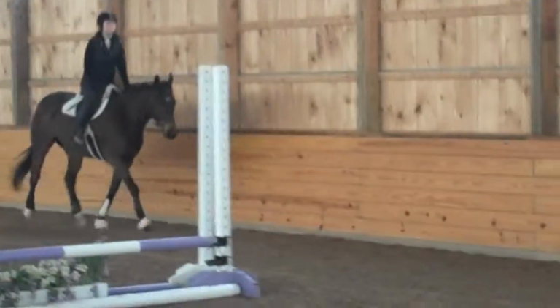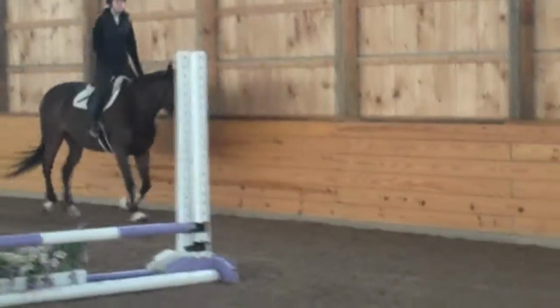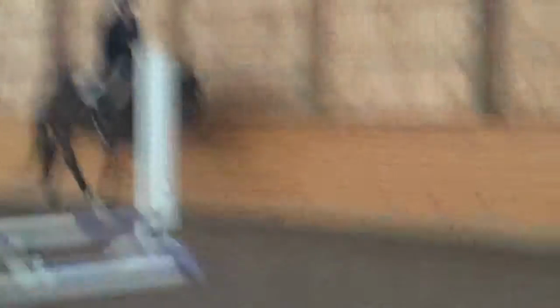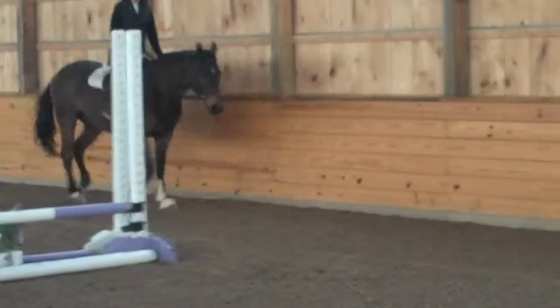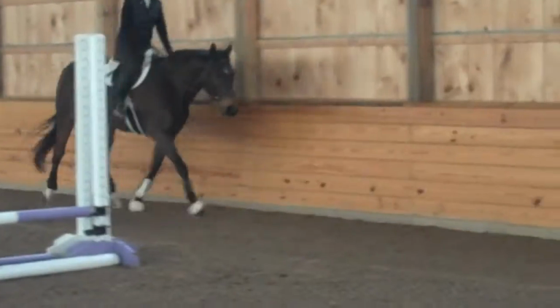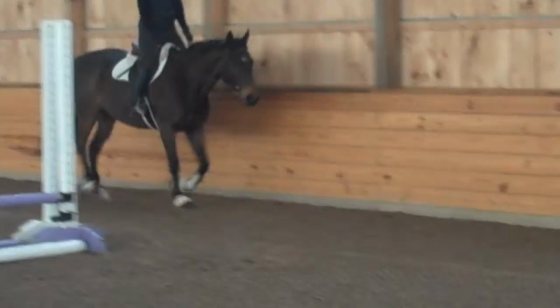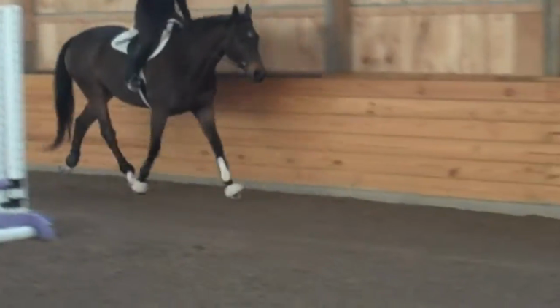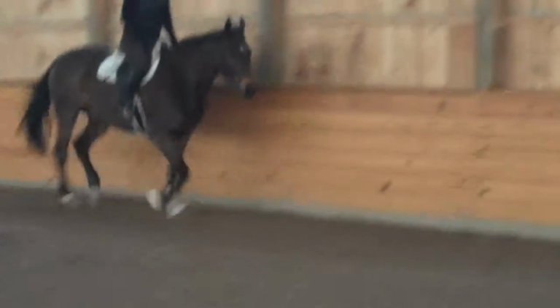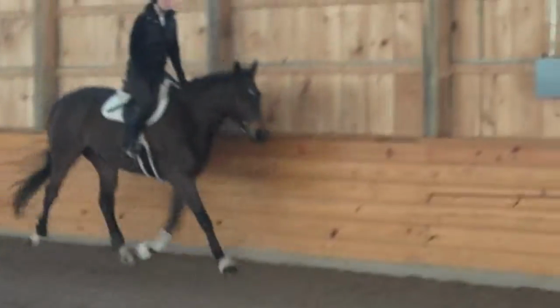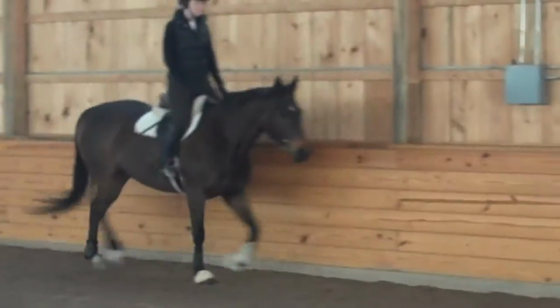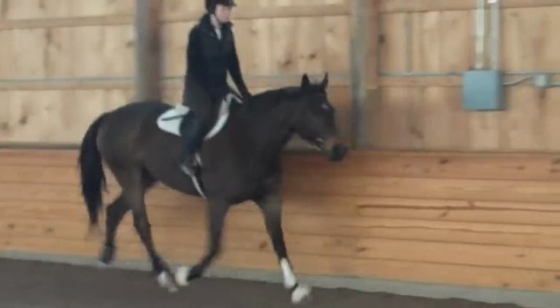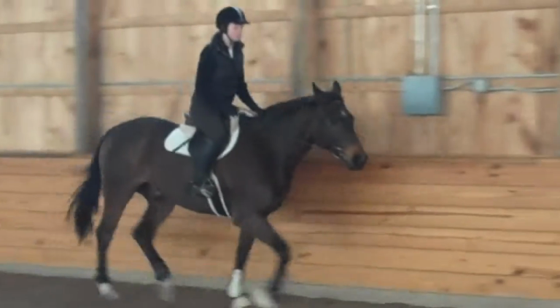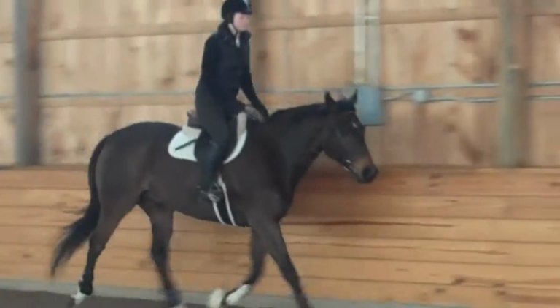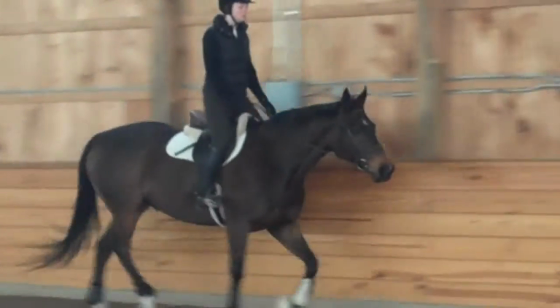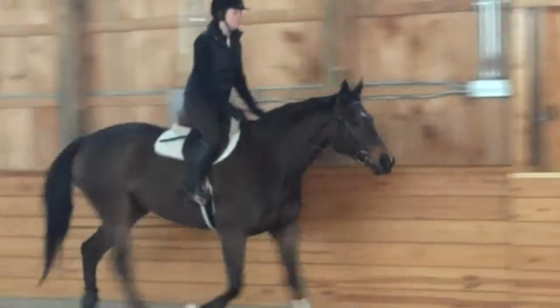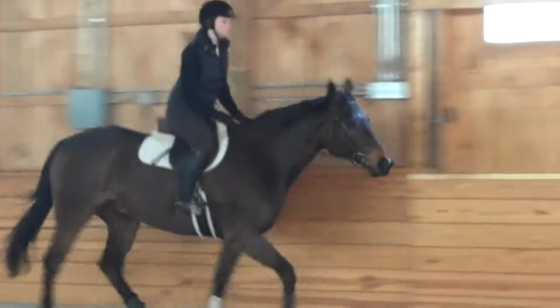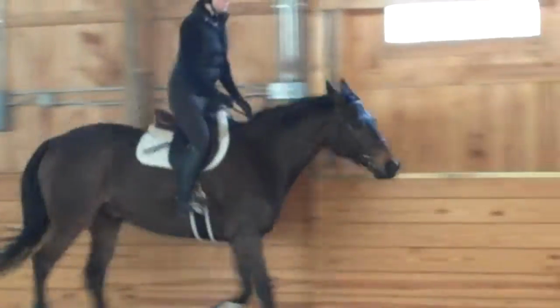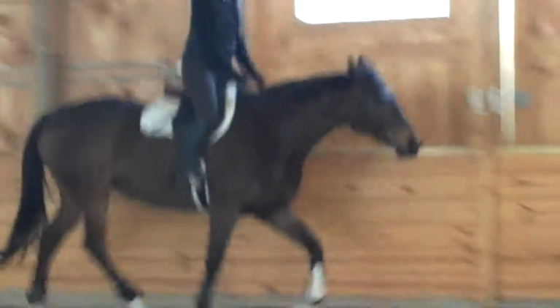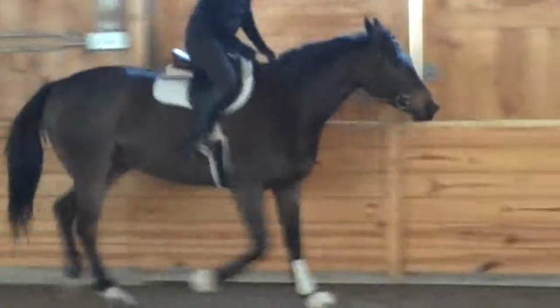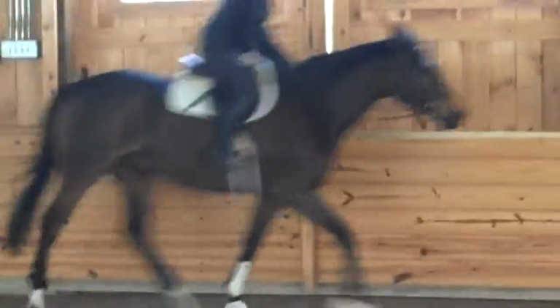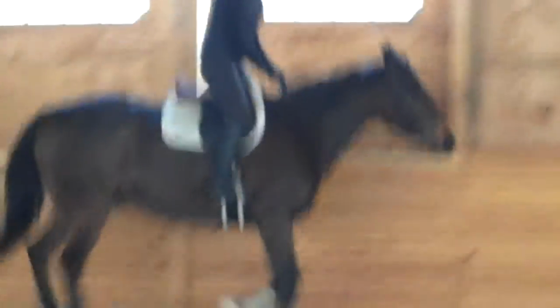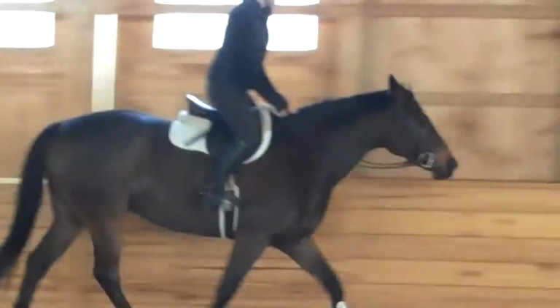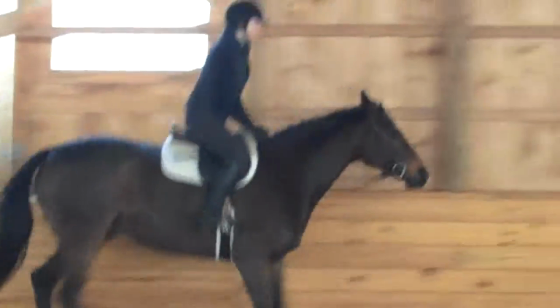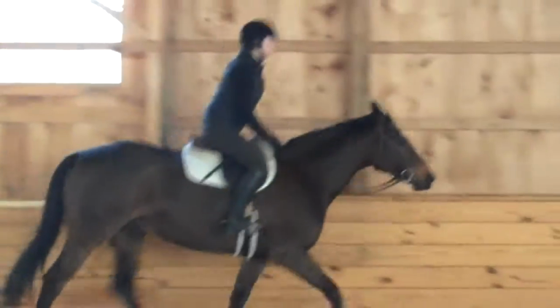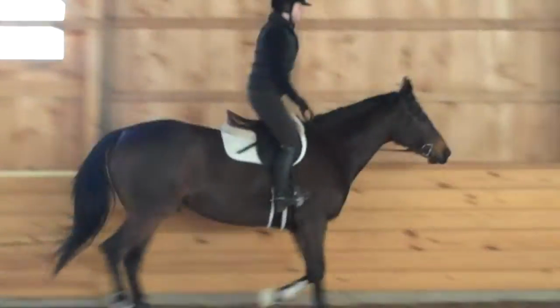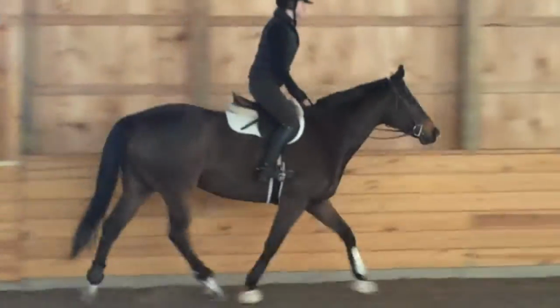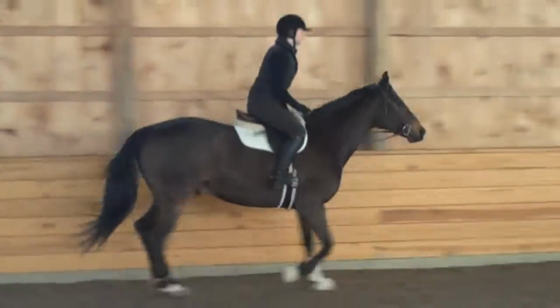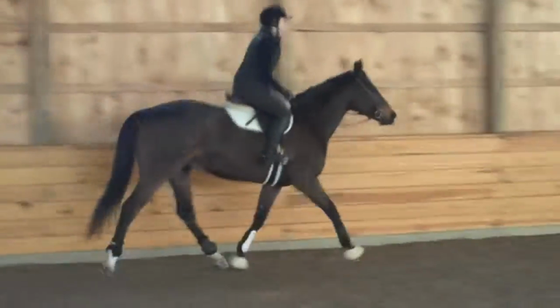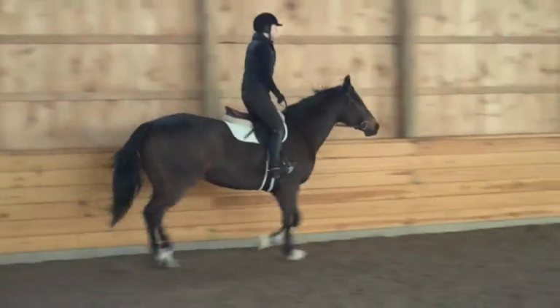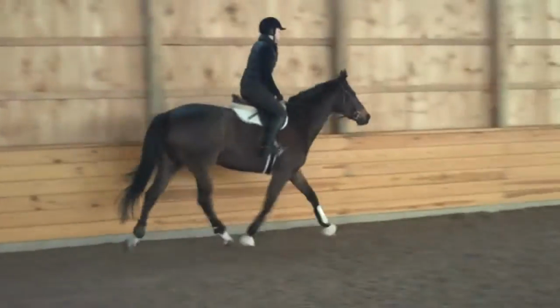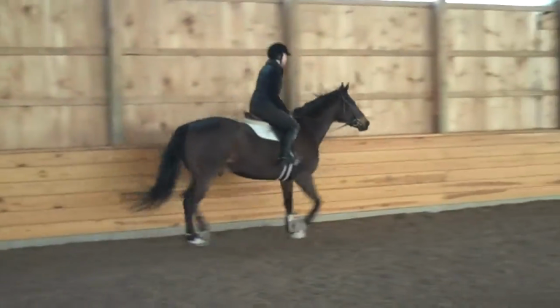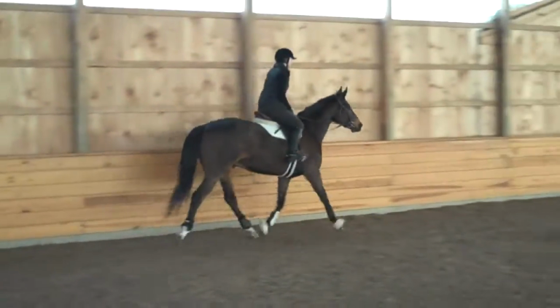Good. Bend your knees, squeeze him forward. Float the reins at him a little bit. Bend him in a little bit. Leg him forward.